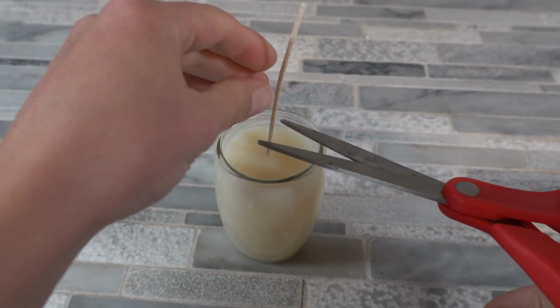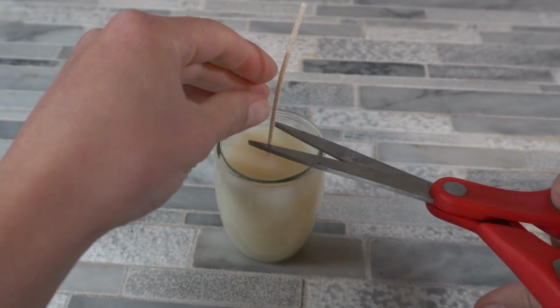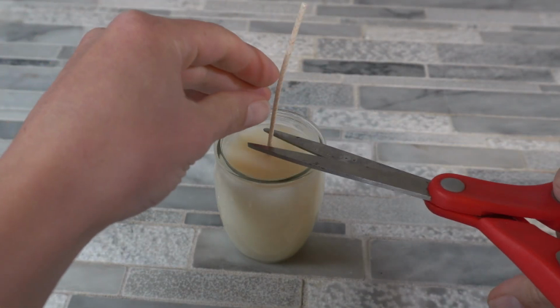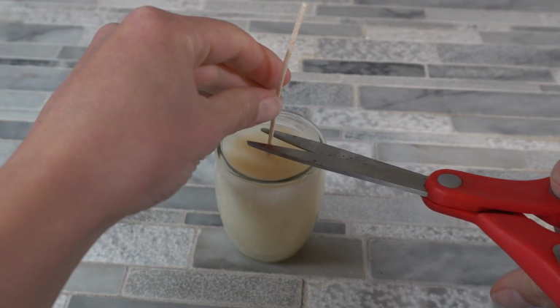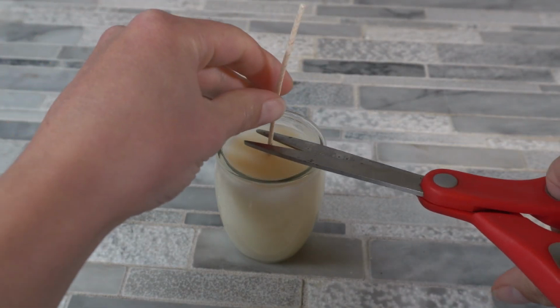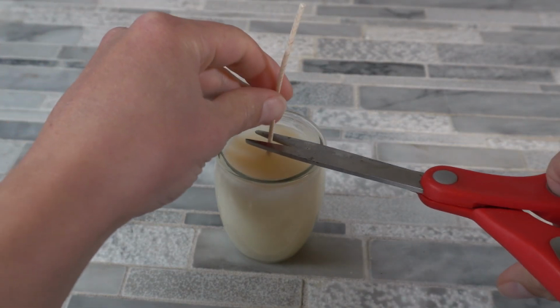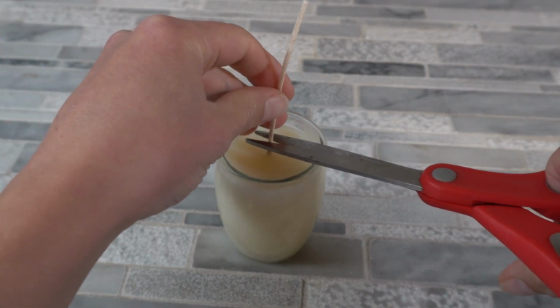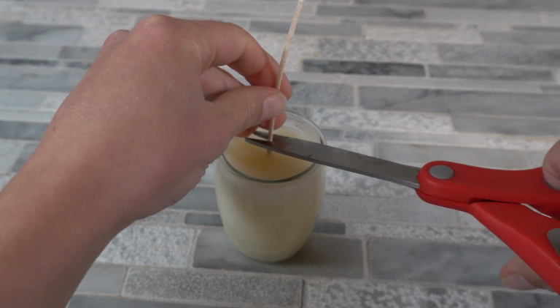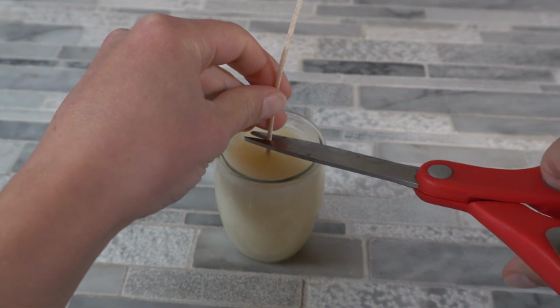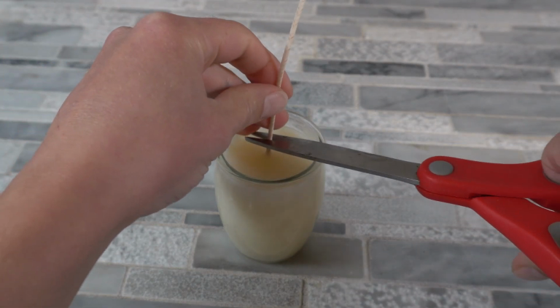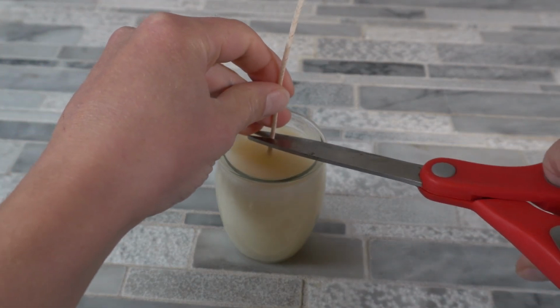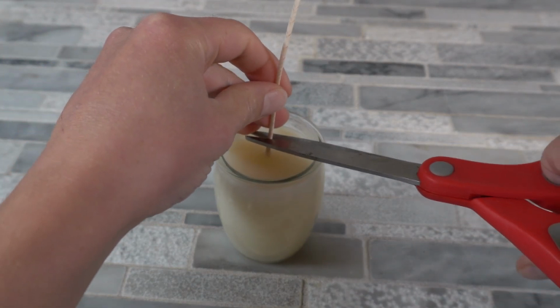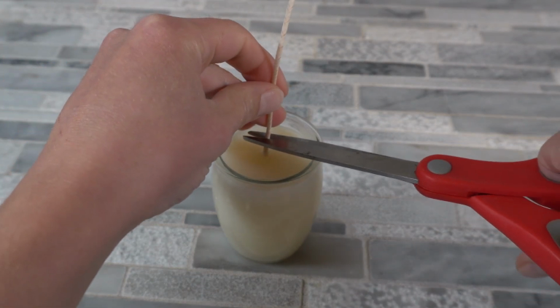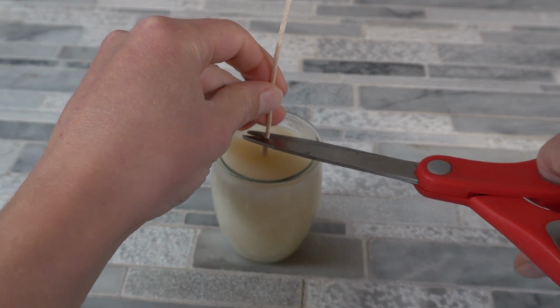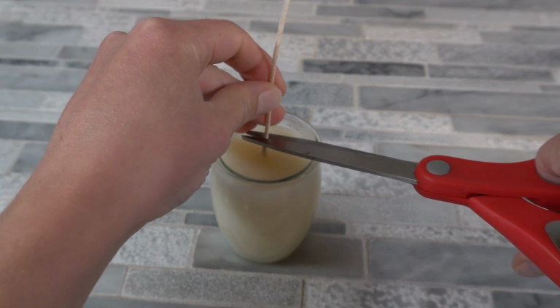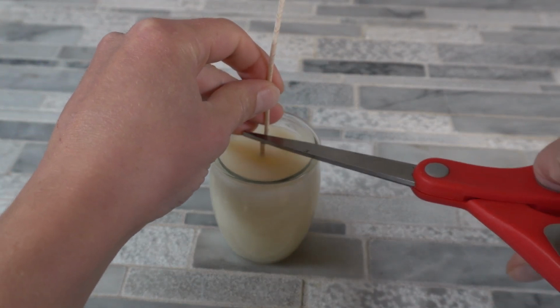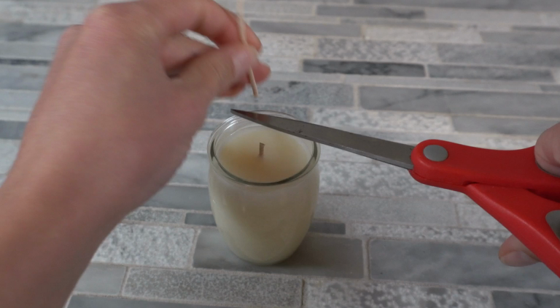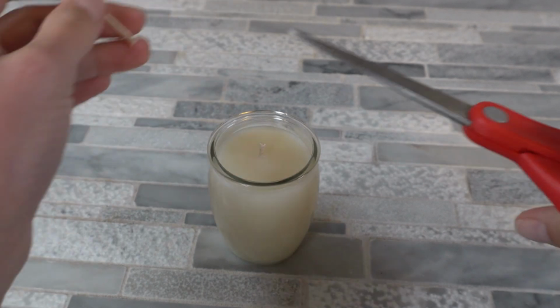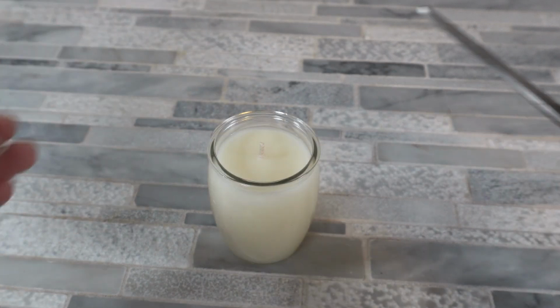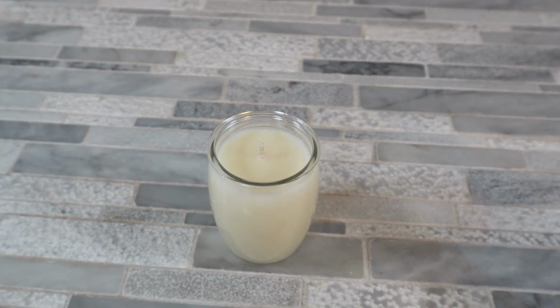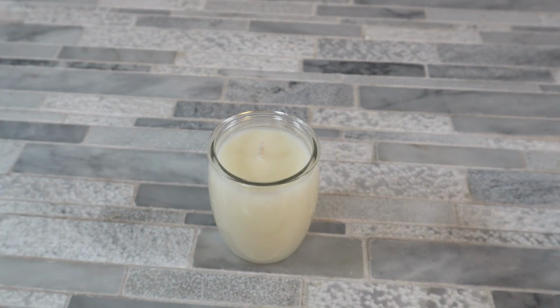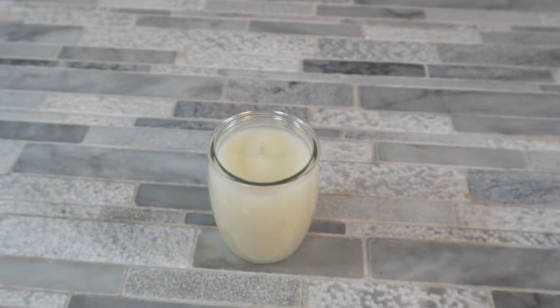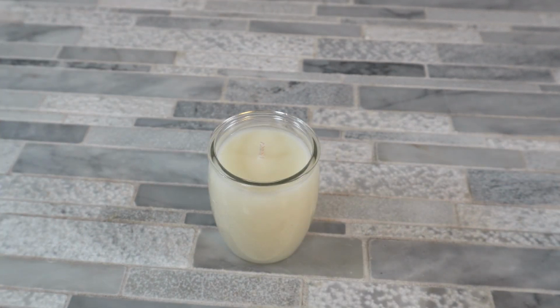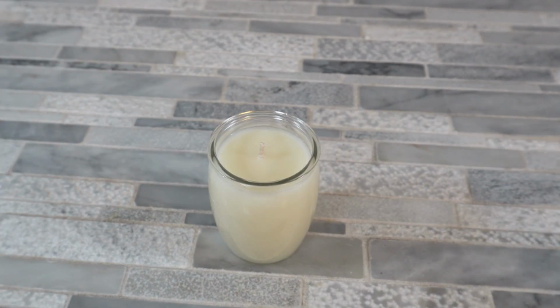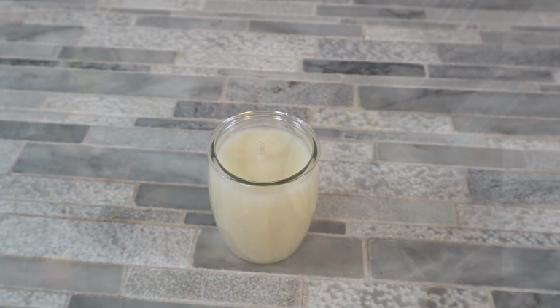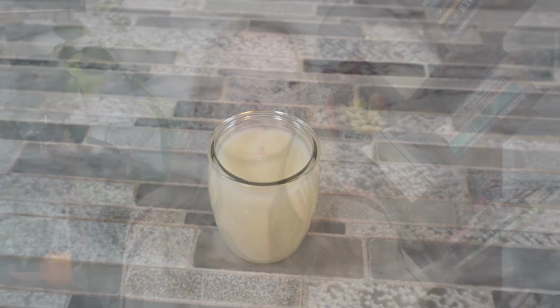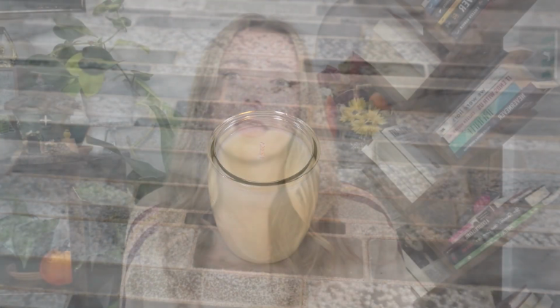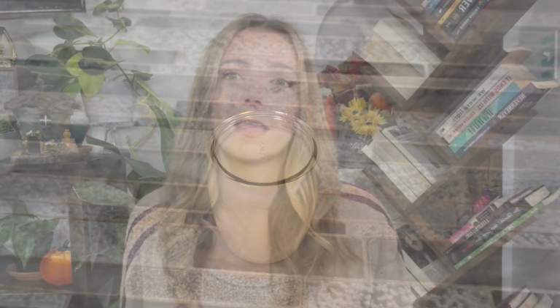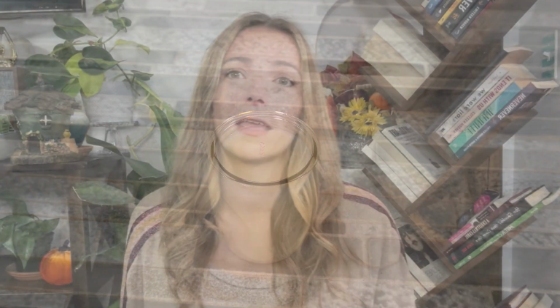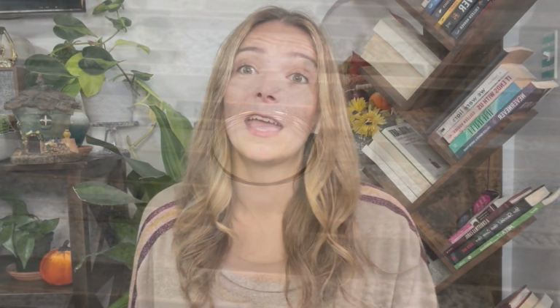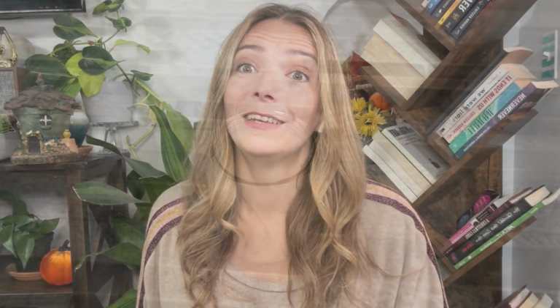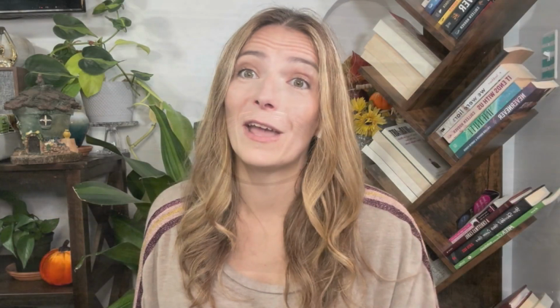We're going to leave this on the counter to cool completely, and then once your candle is cool you're going to go ahead and trim the wick to about a quarter of an inch.